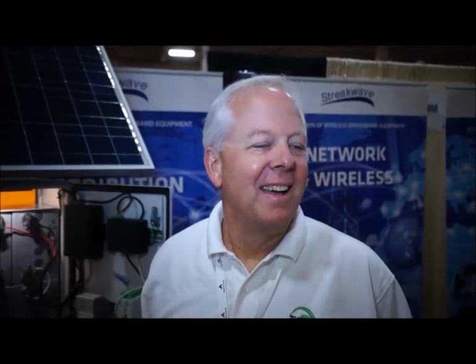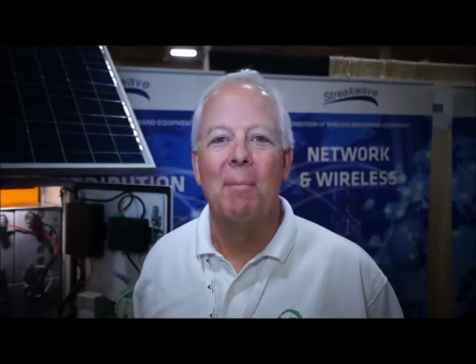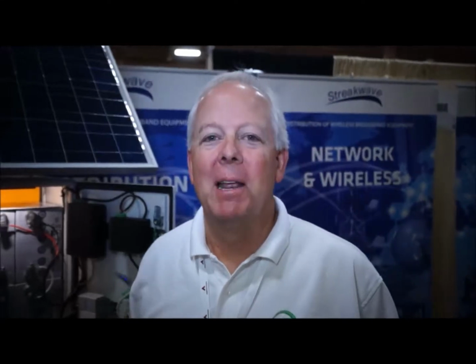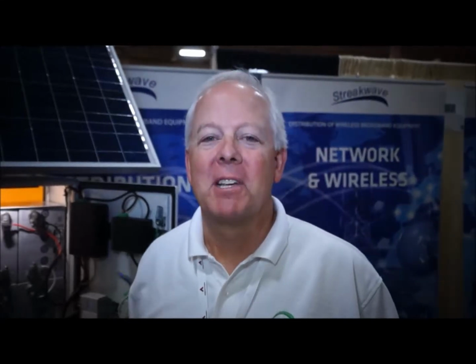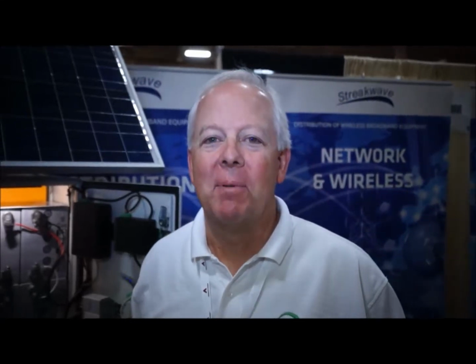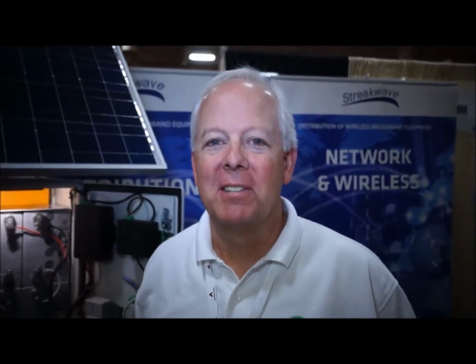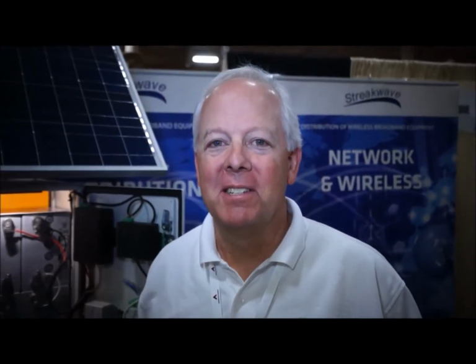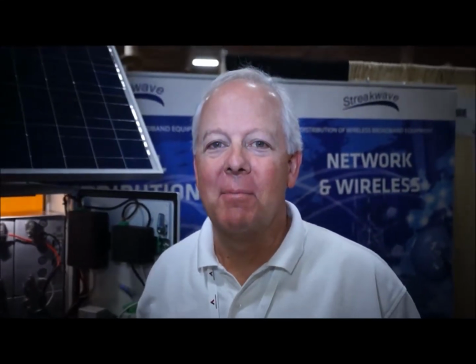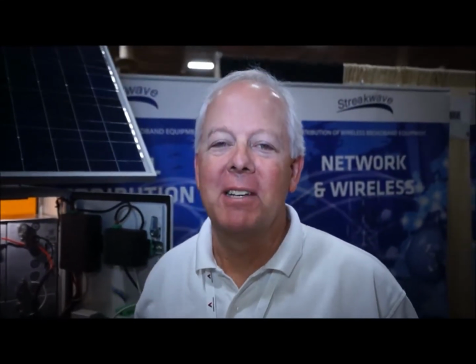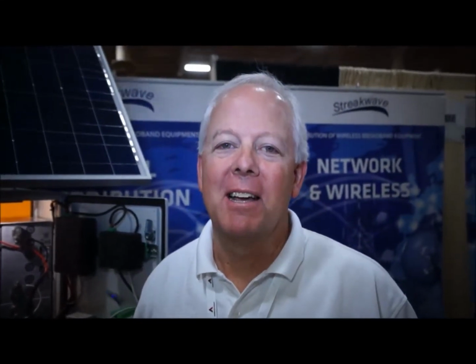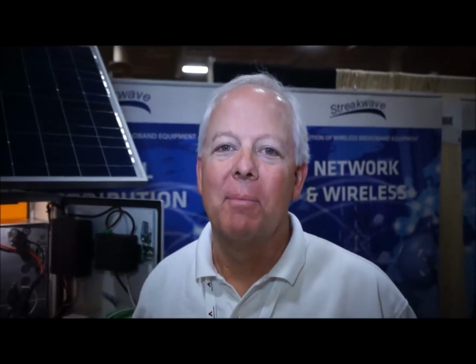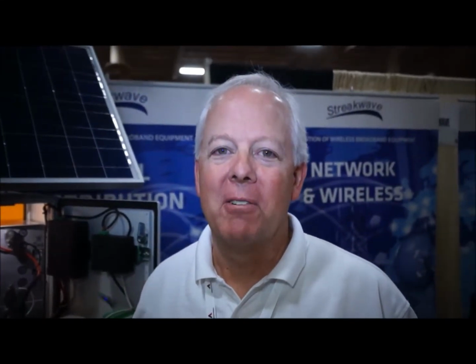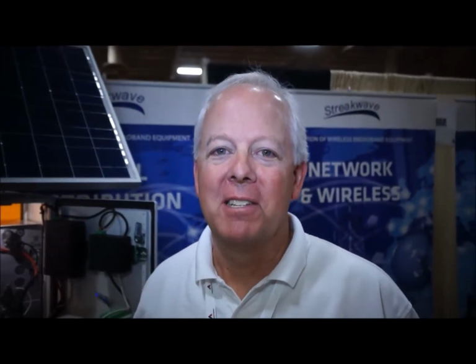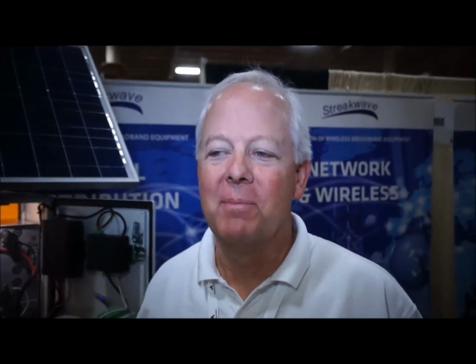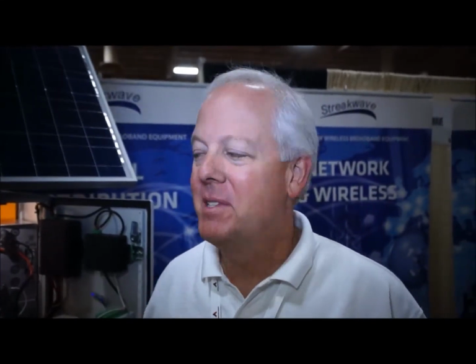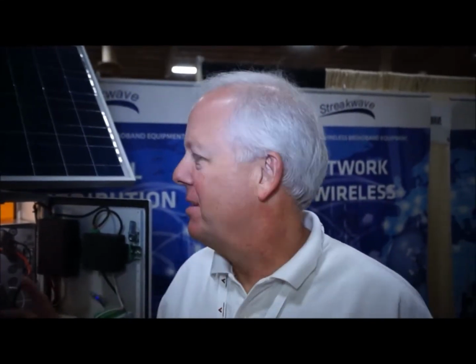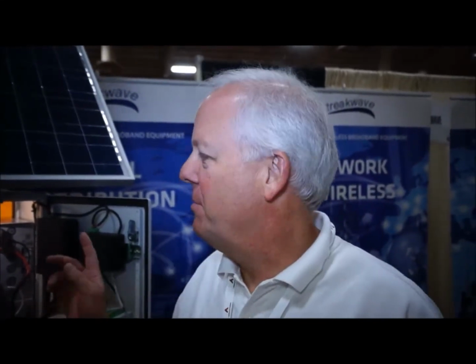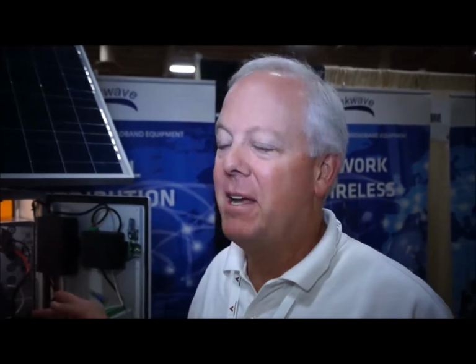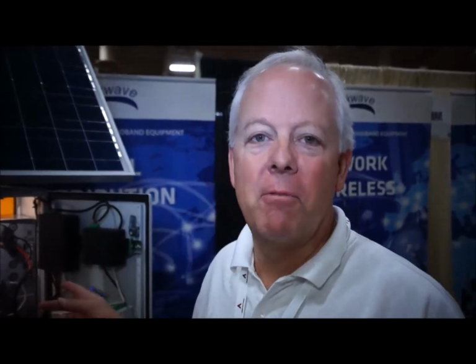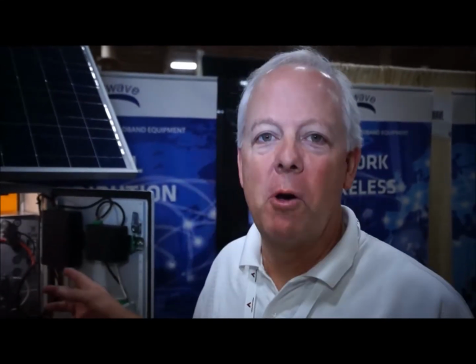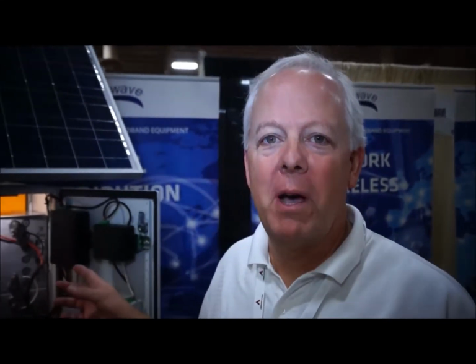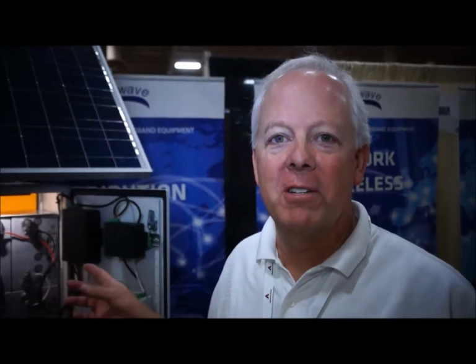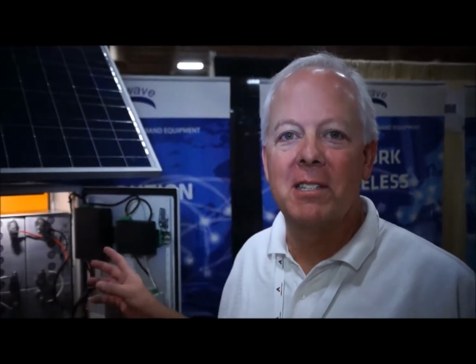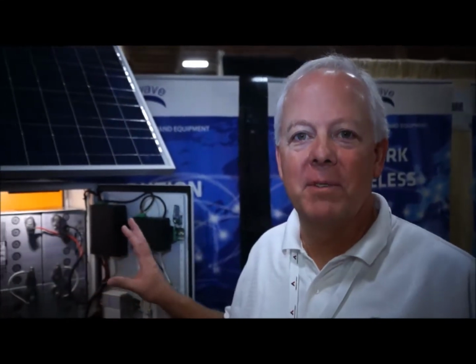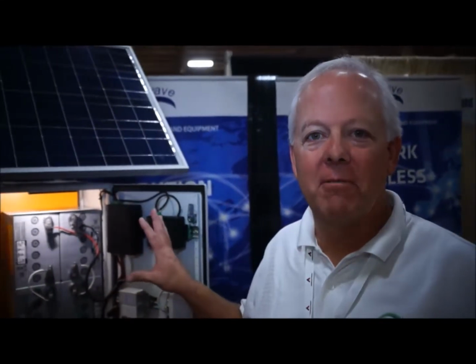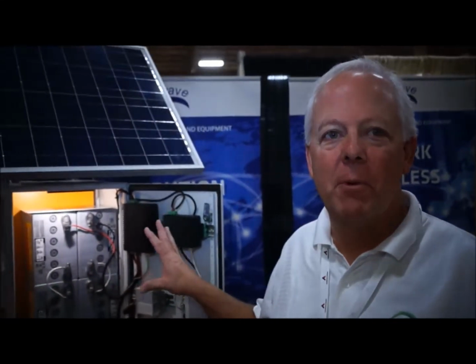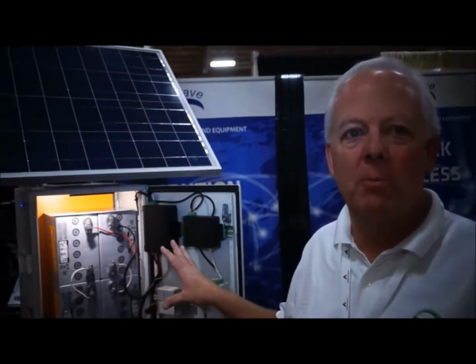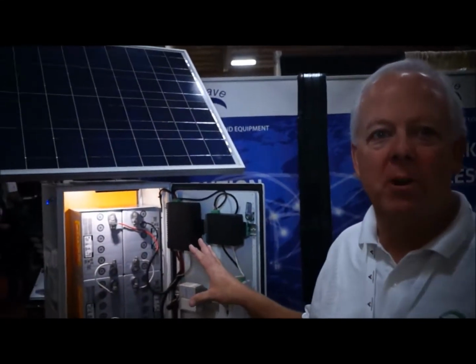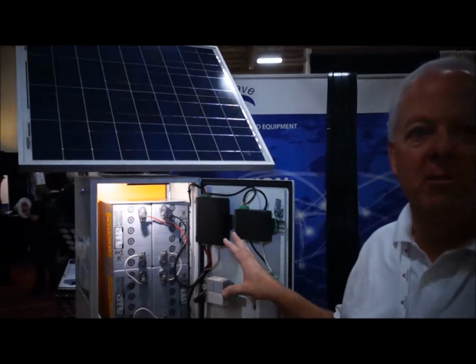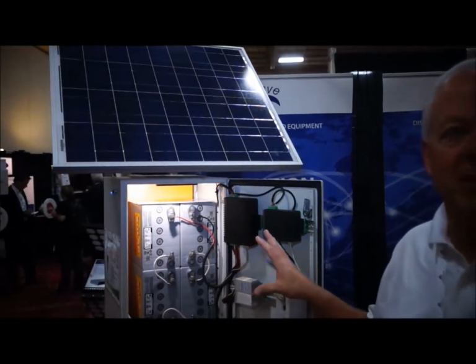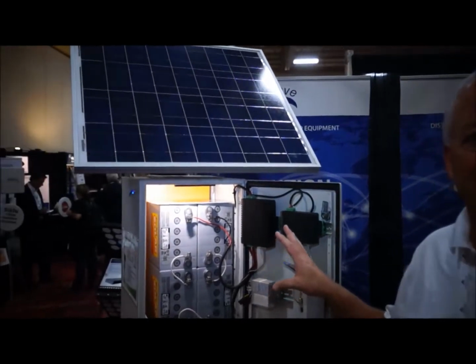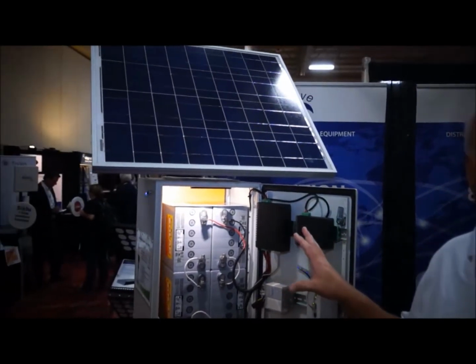Hi, my name is Scott Parsons. I'm with Taycan Power Systems. We make remote power systems — the Remote Pro series.